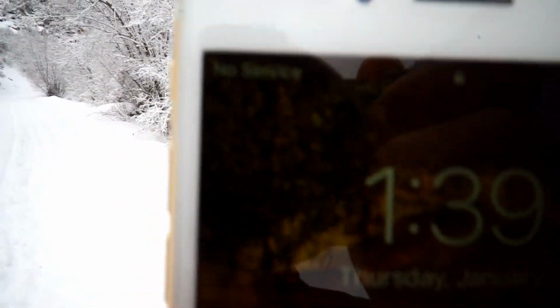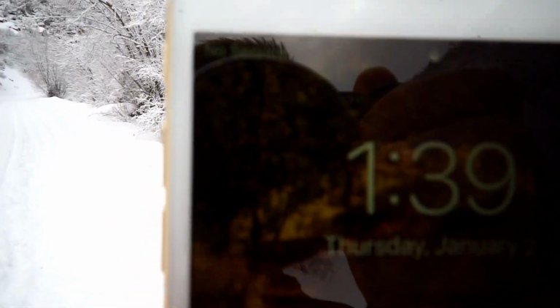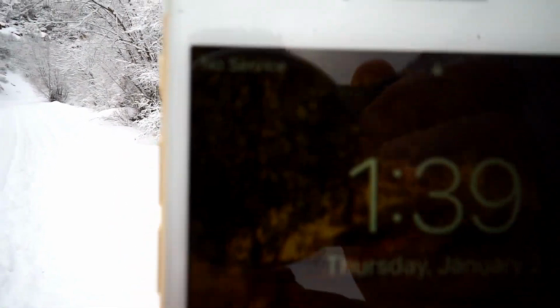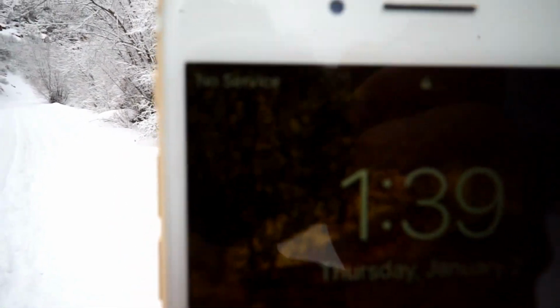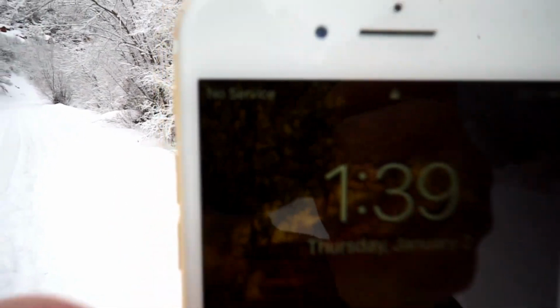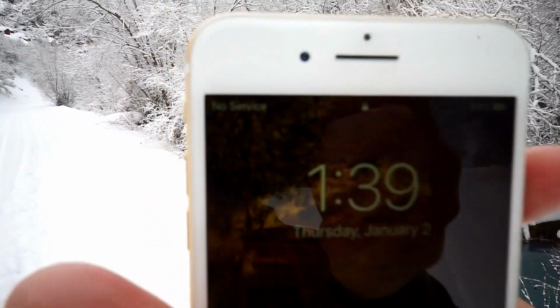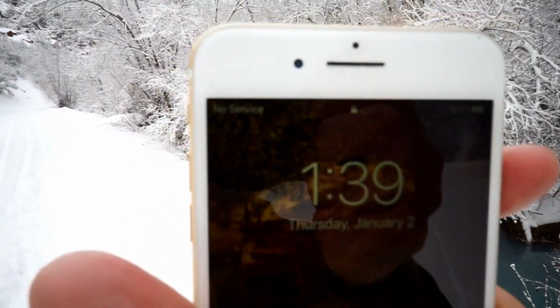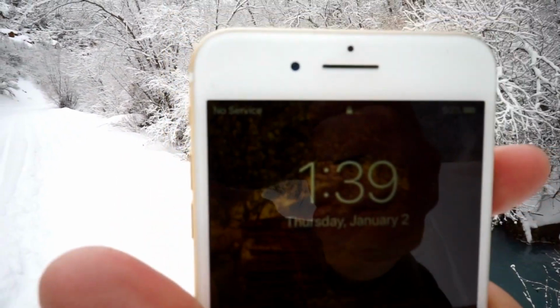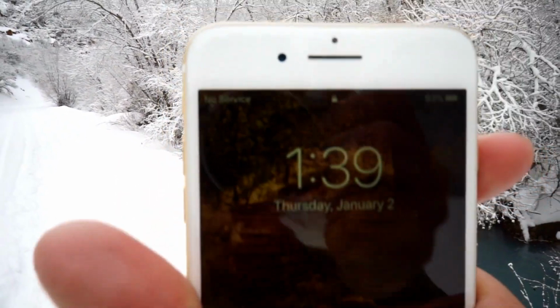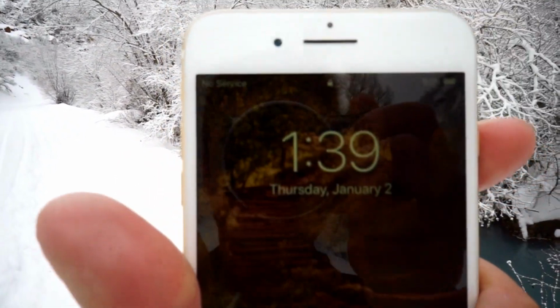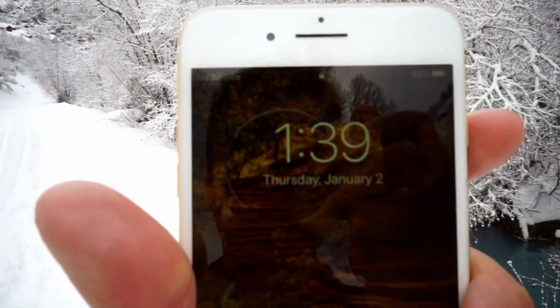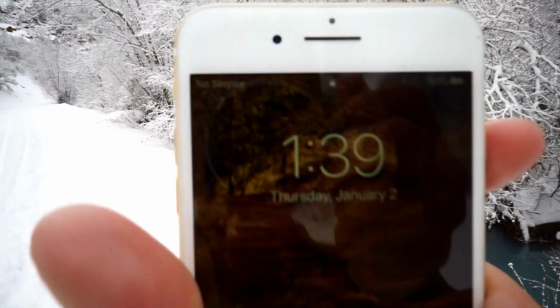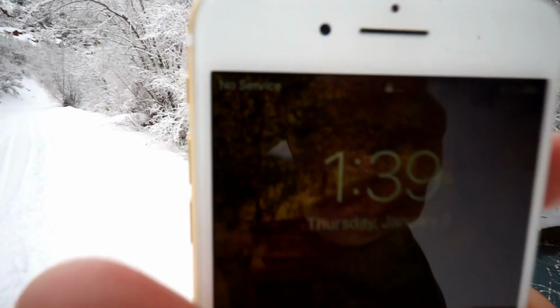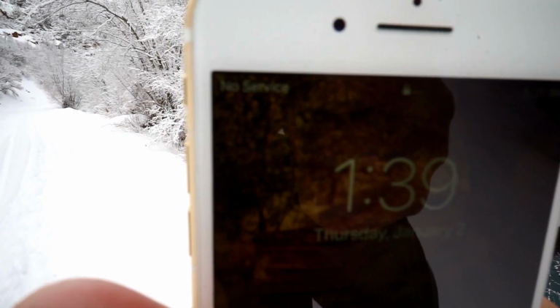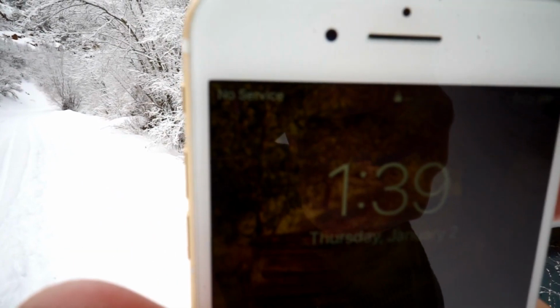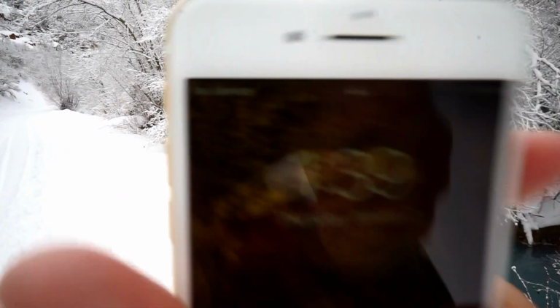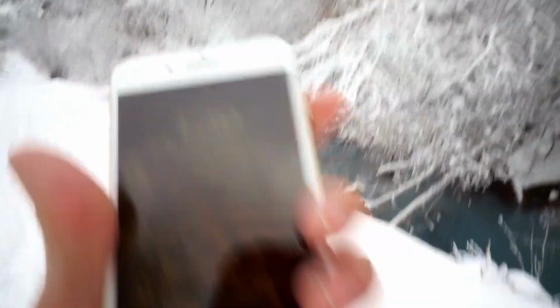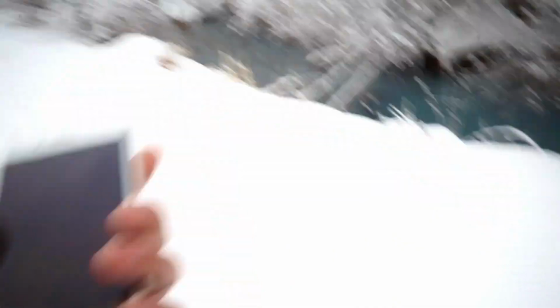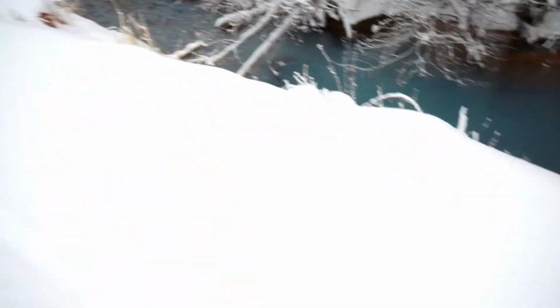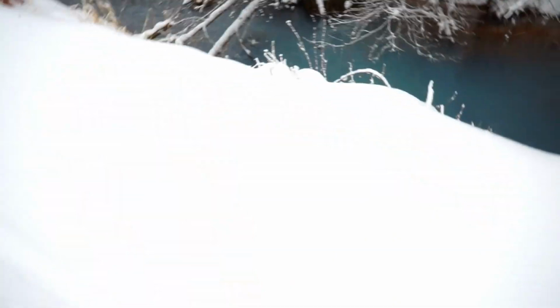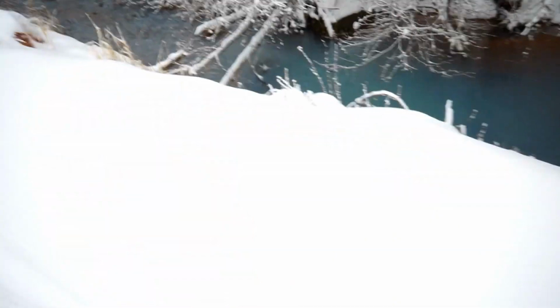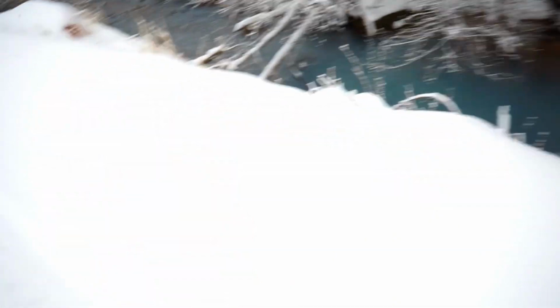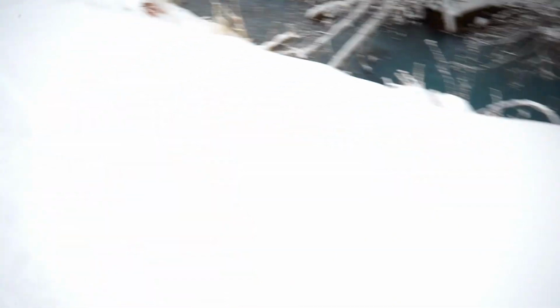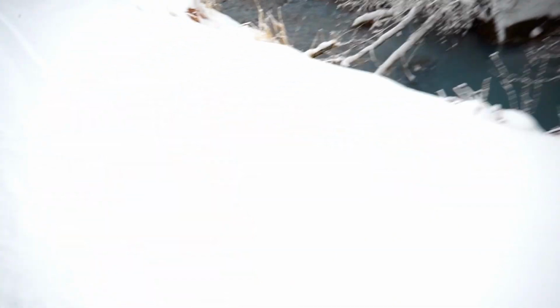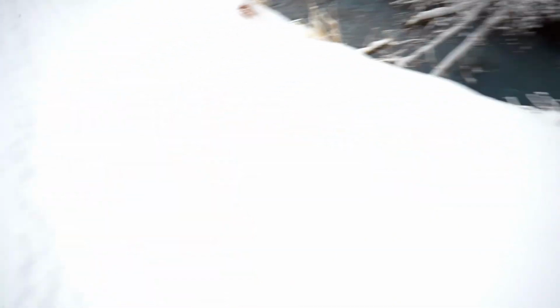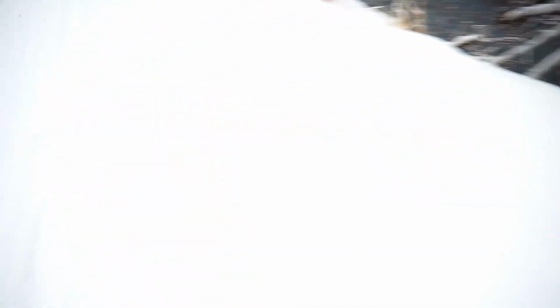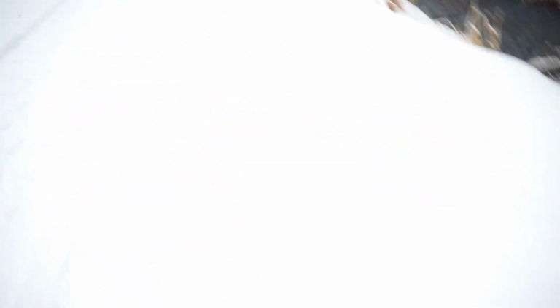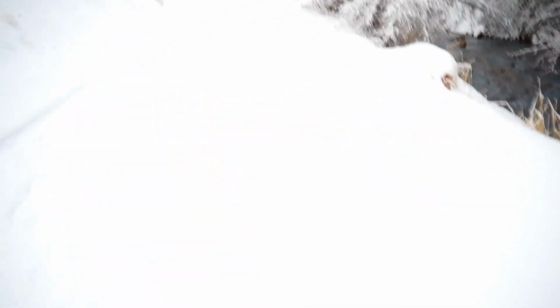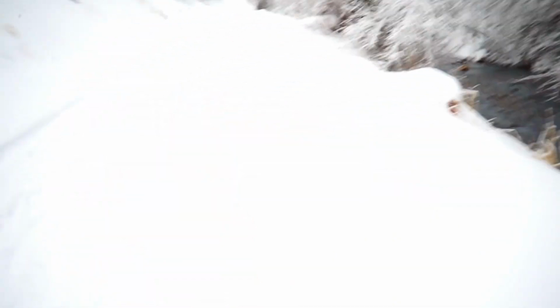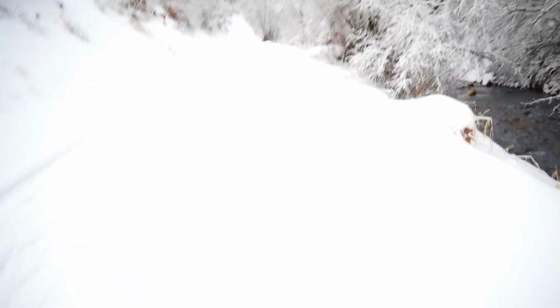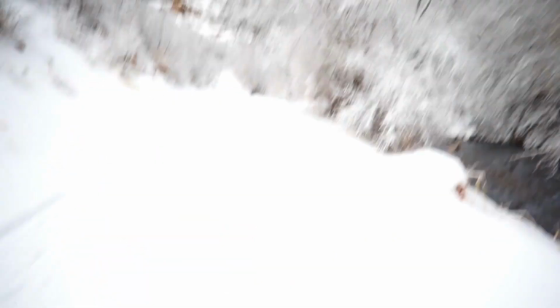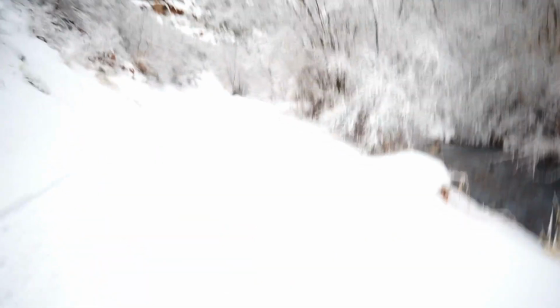Still no service — meaning I can't fly the drone. That sucks.